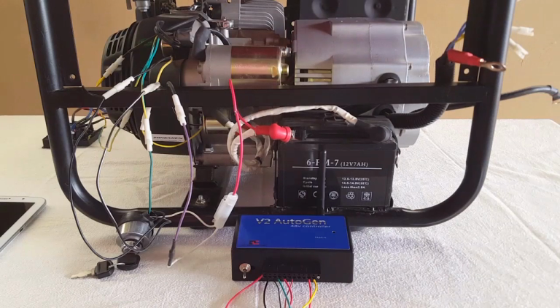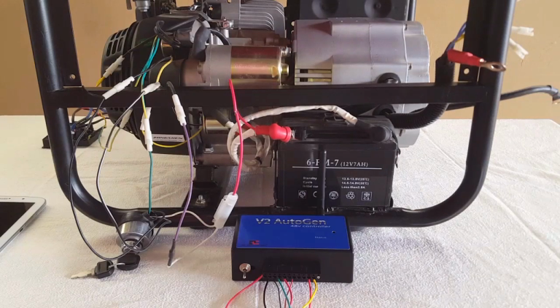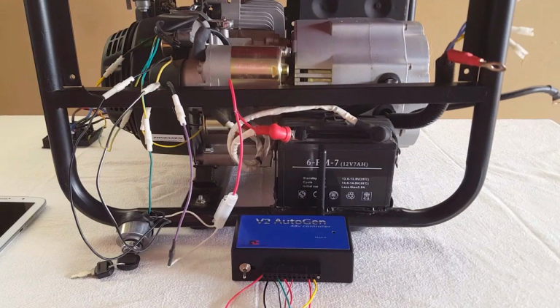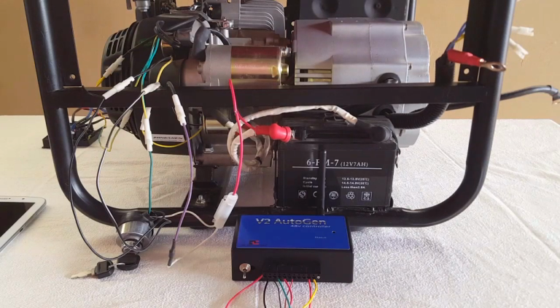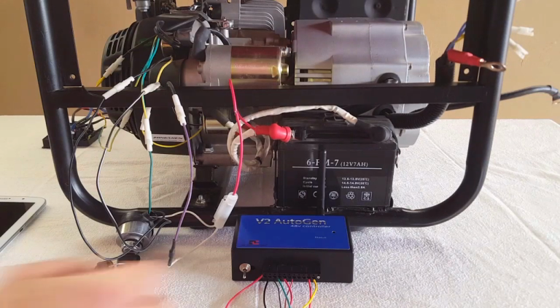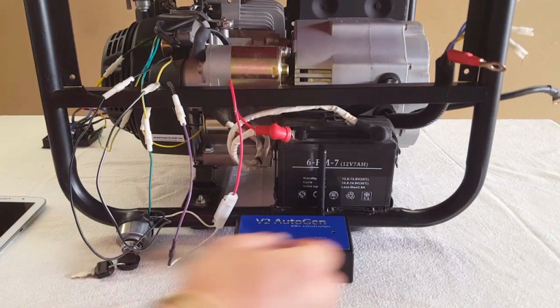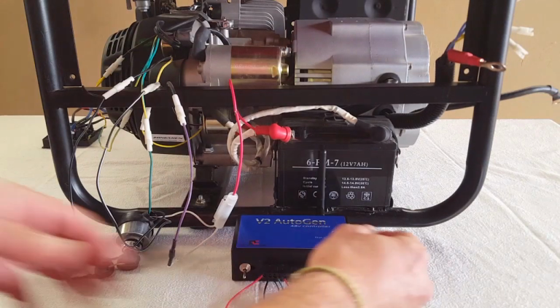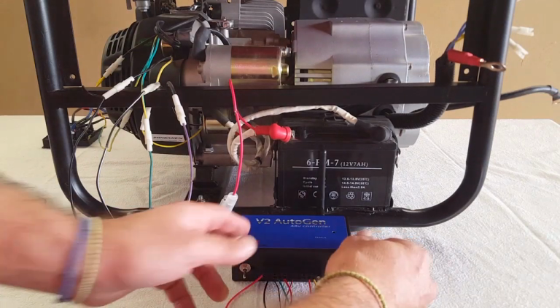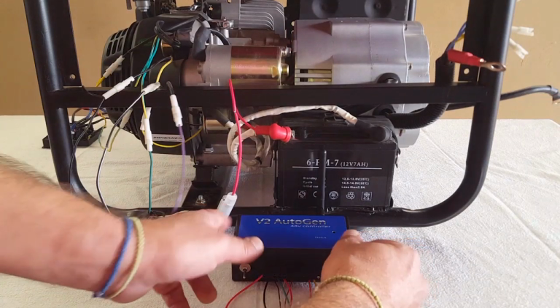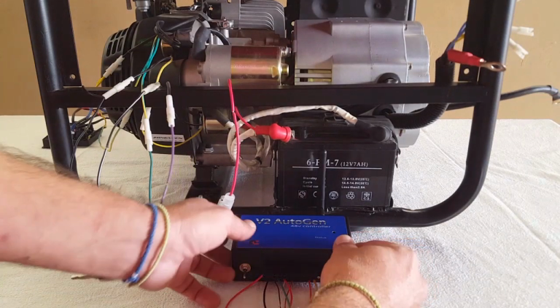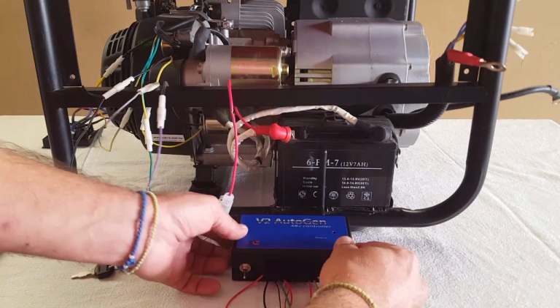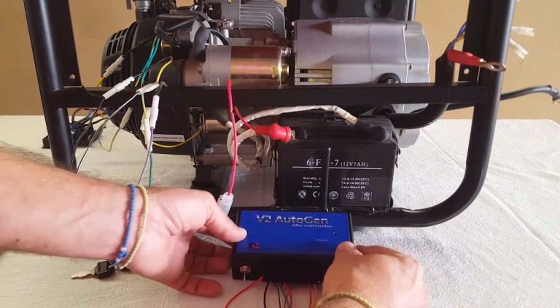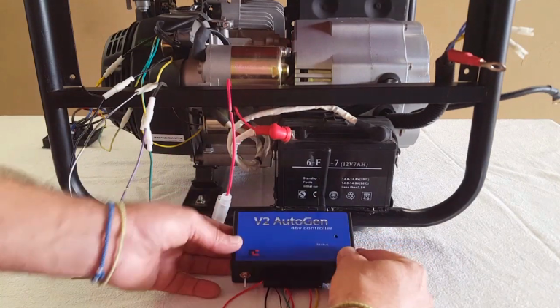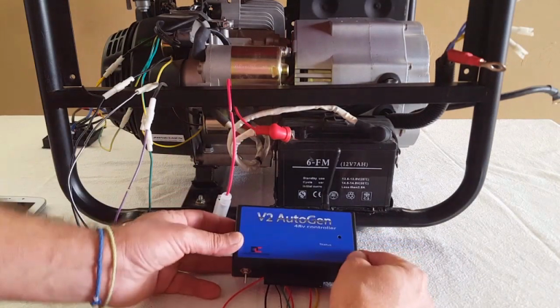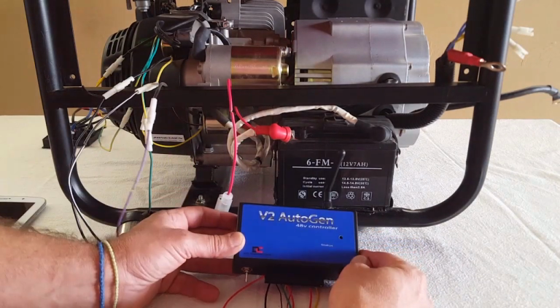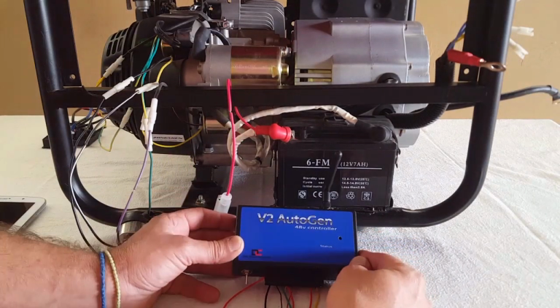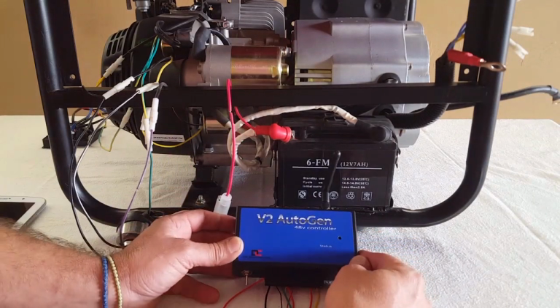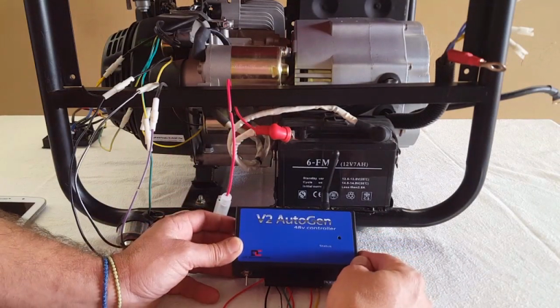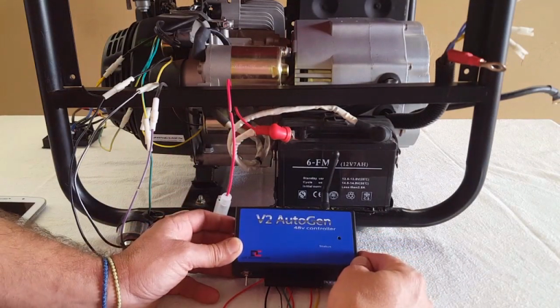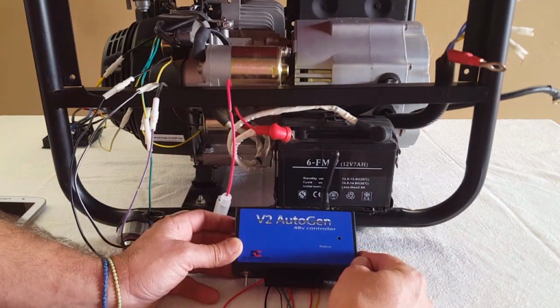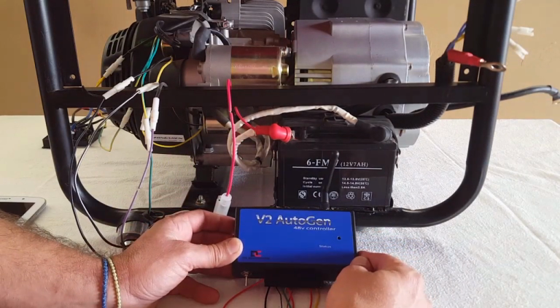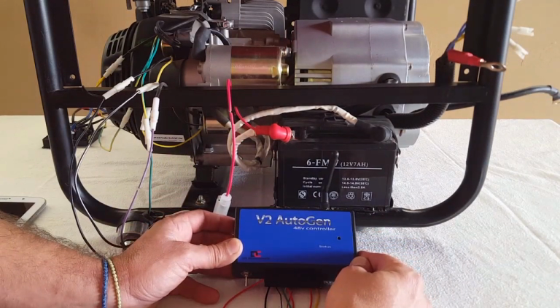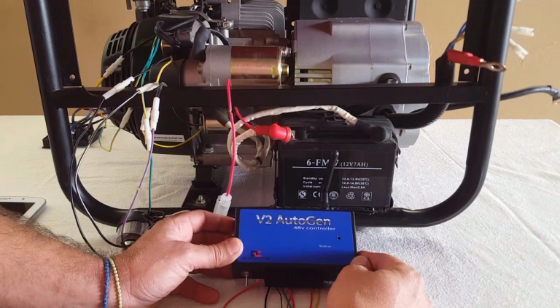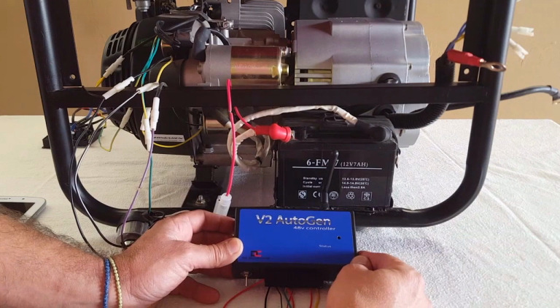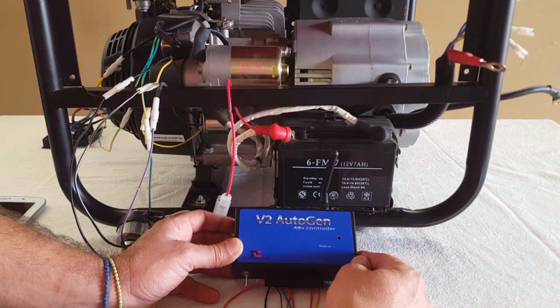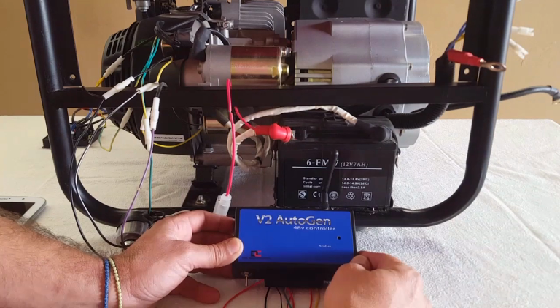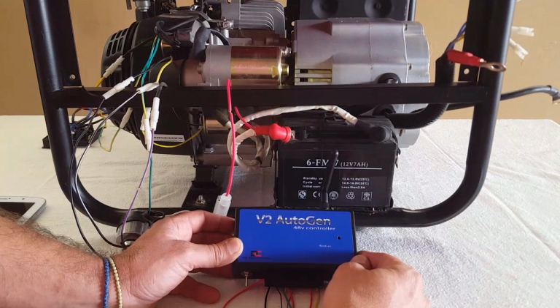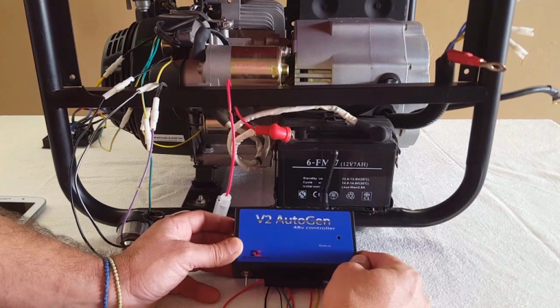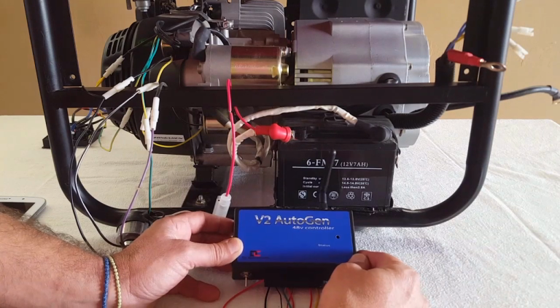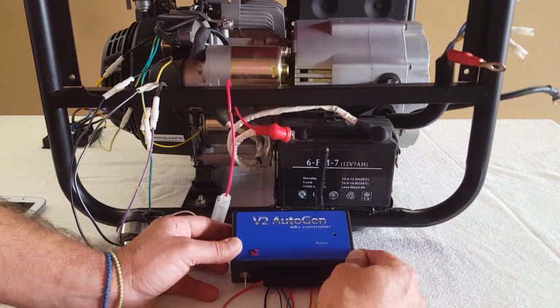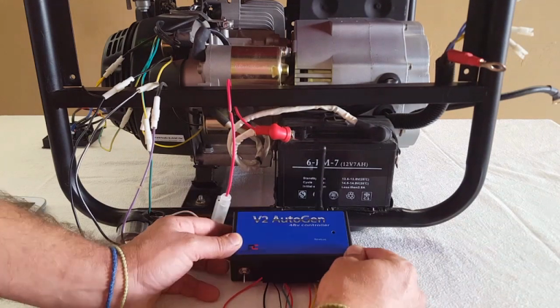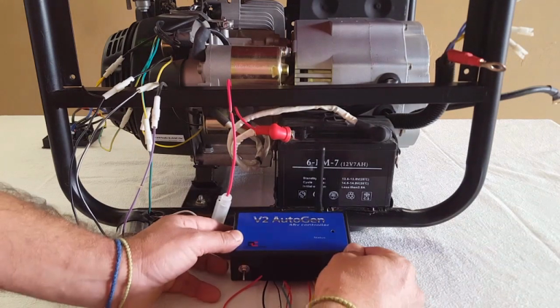Today I'd like to demonstrate how easy it is to connect one of our V2 Autogen controllers to any electric start generator.